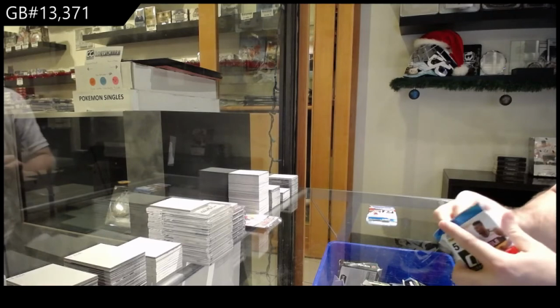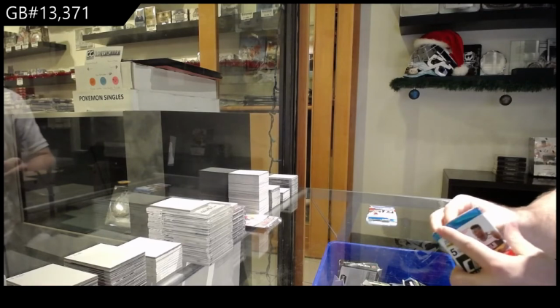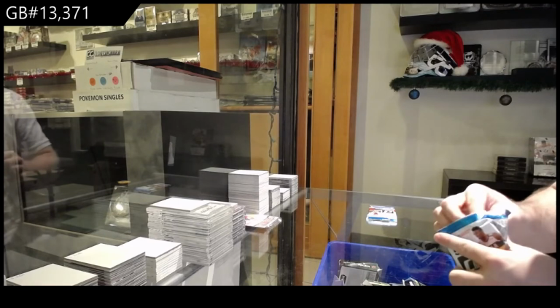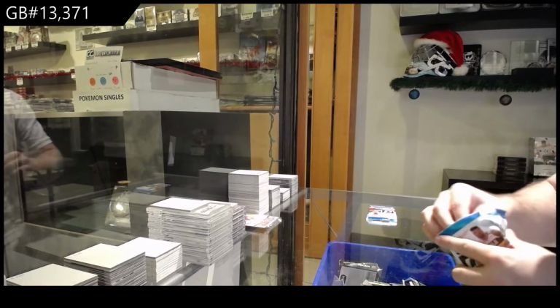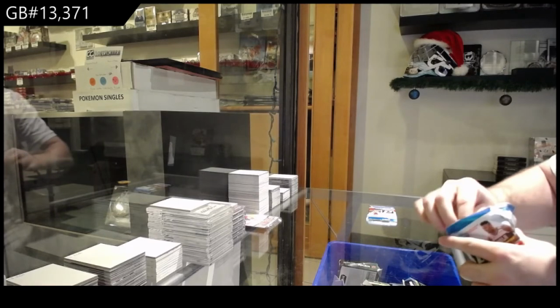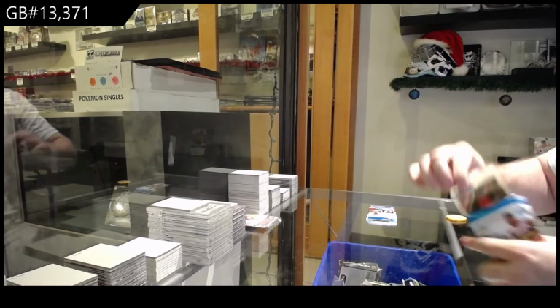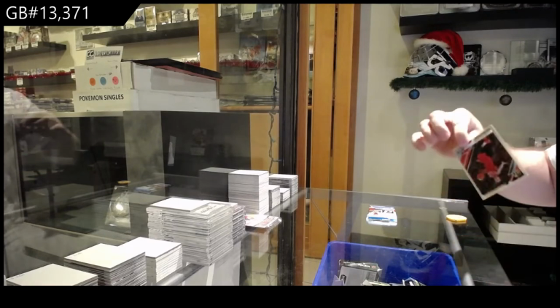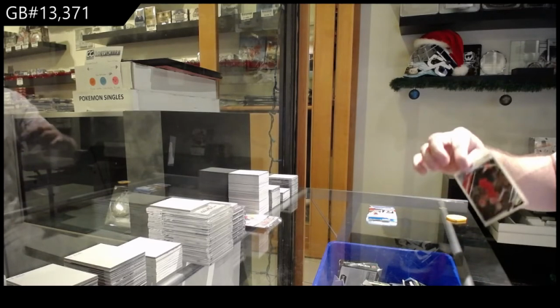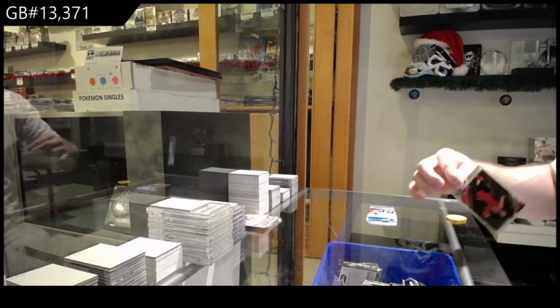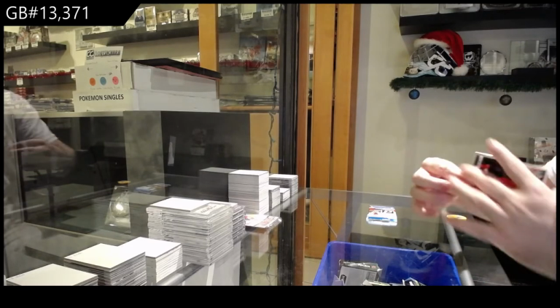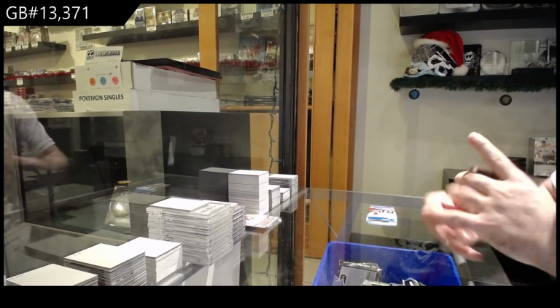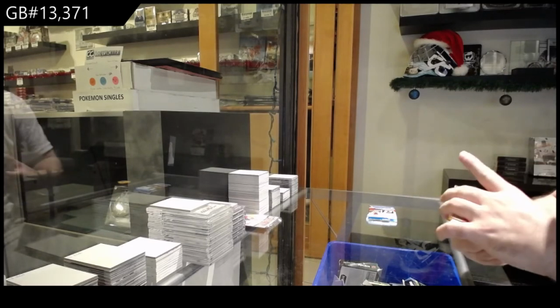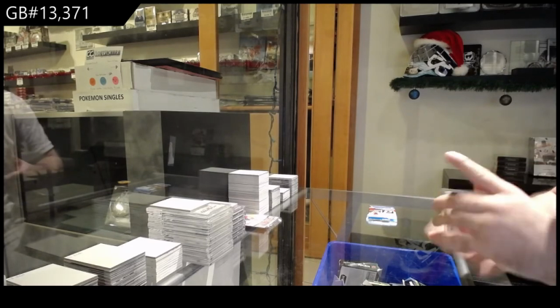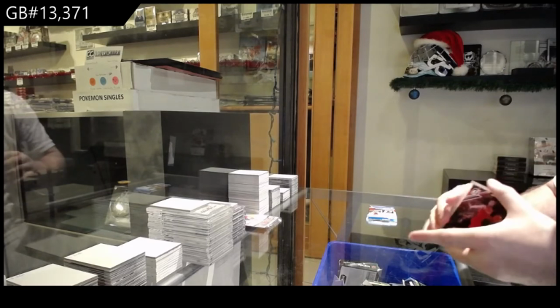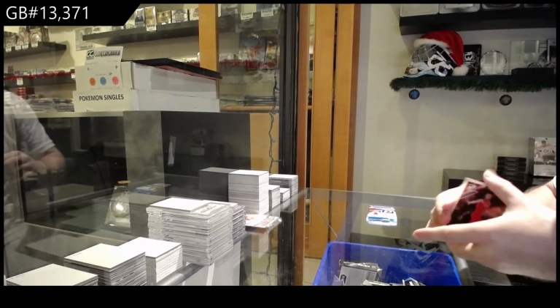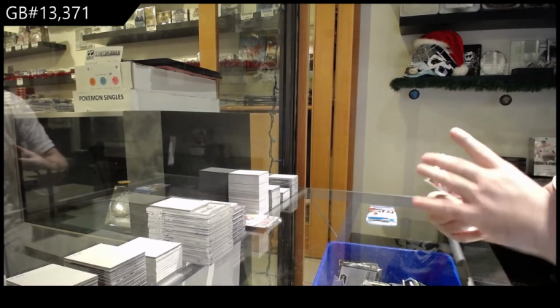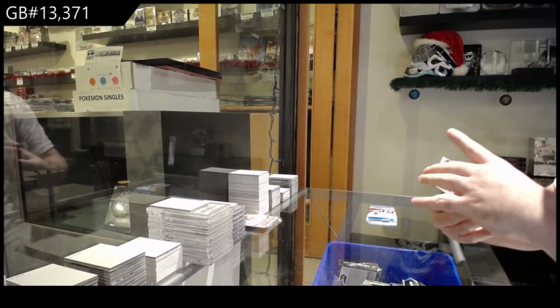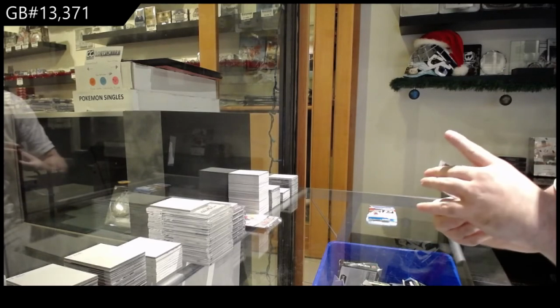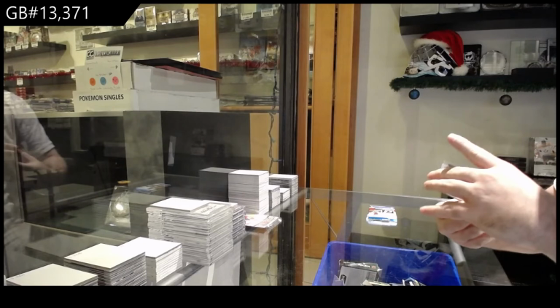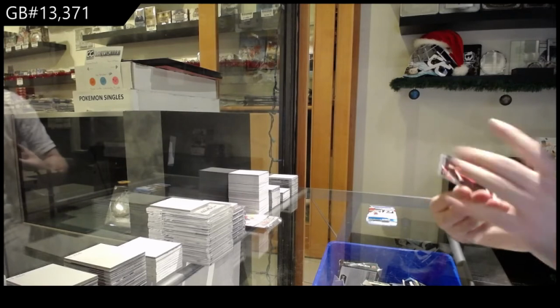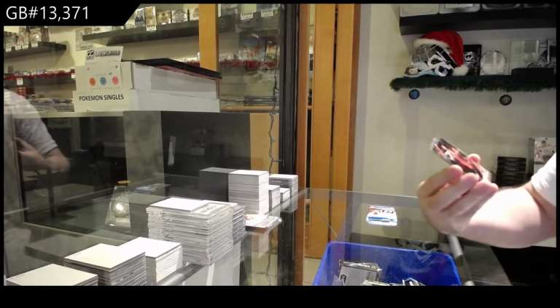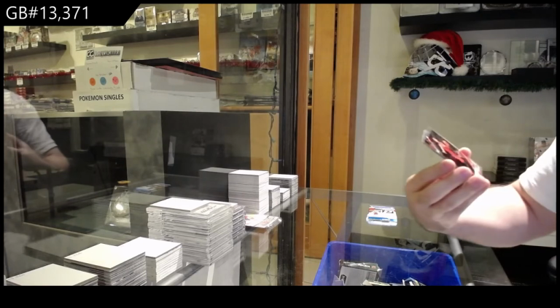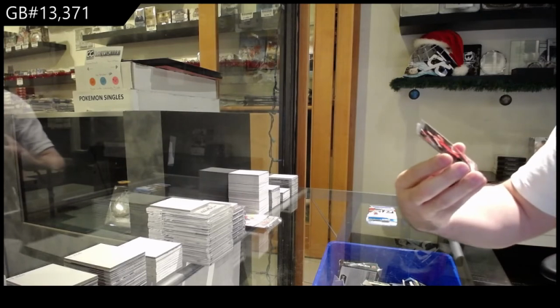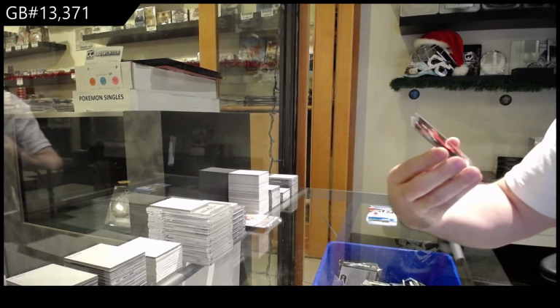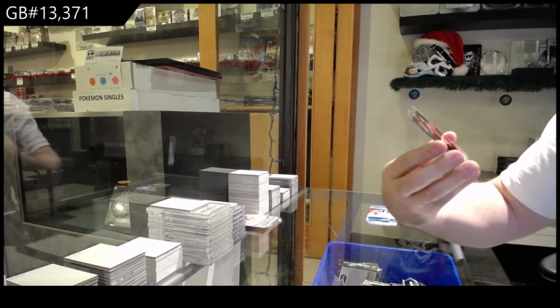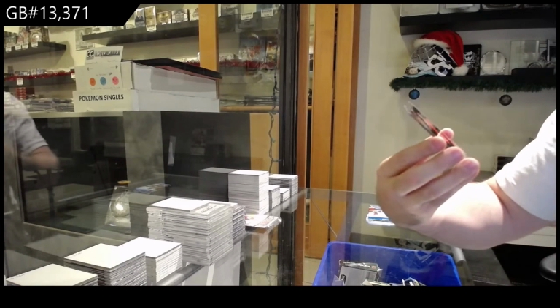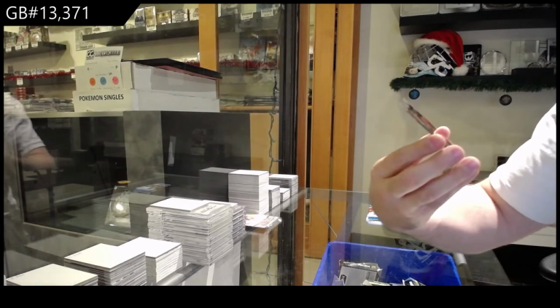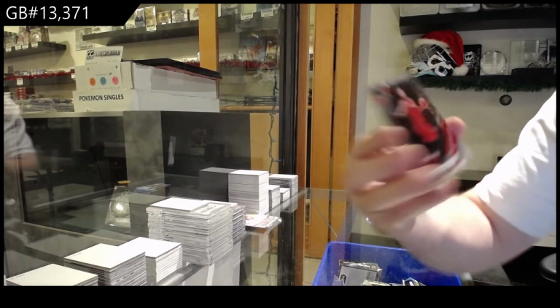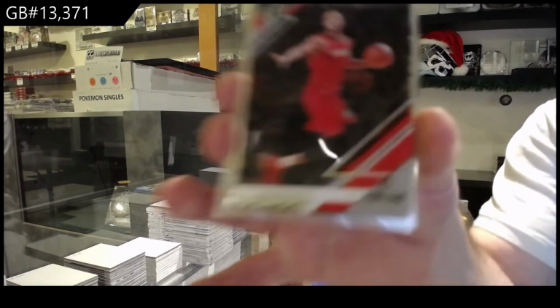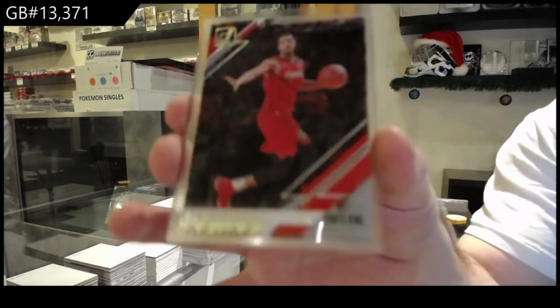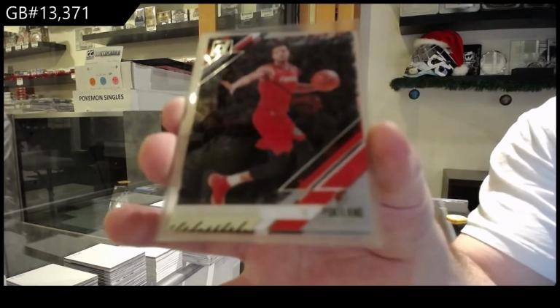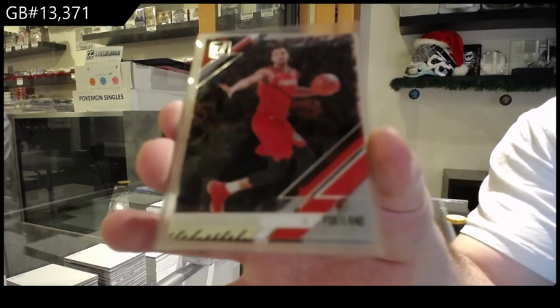Cereal, if you look on the online store, should be there. All the stuff should be there. CJ McCollum, Portland Trail Blazers.